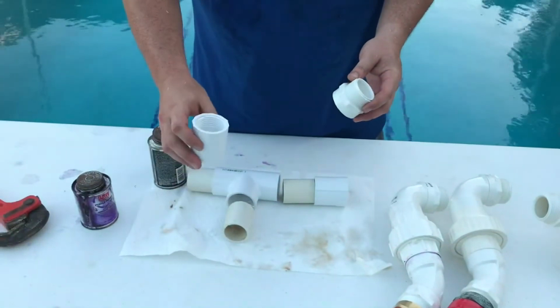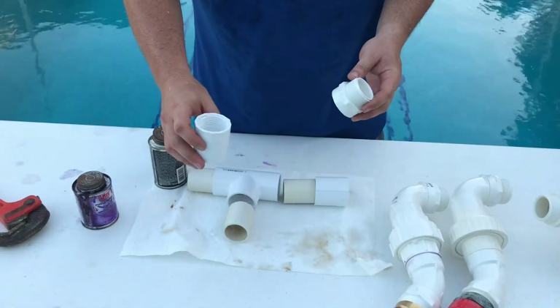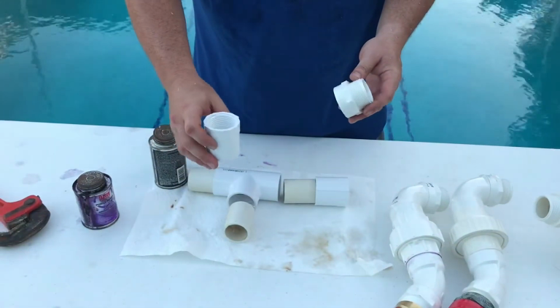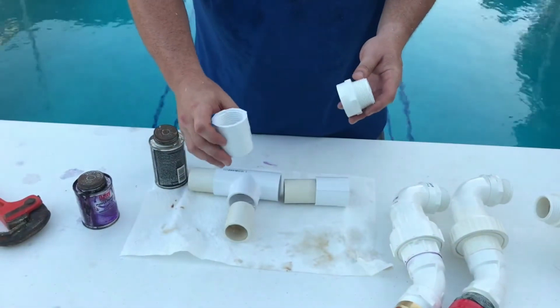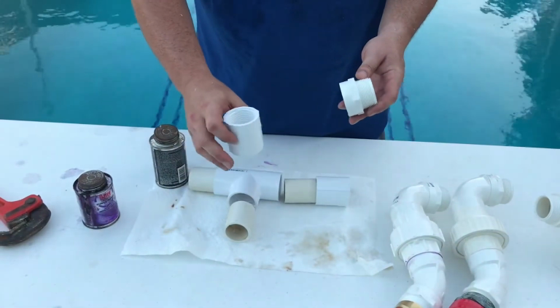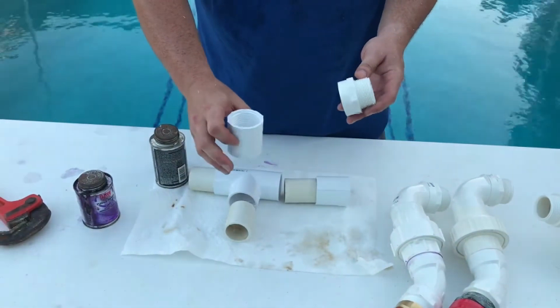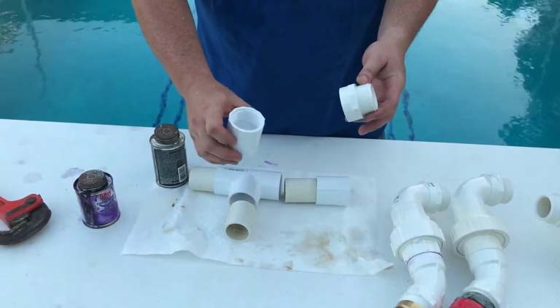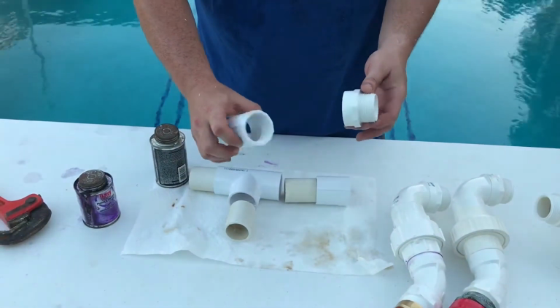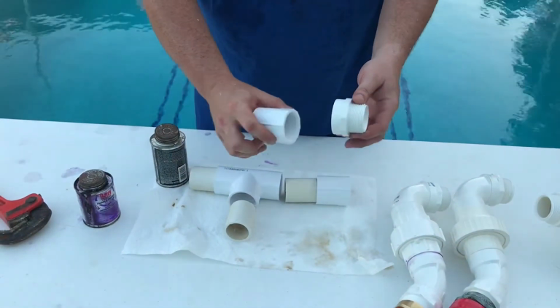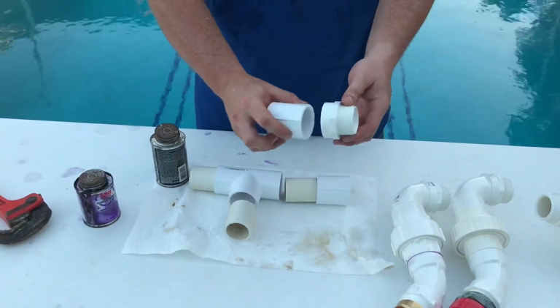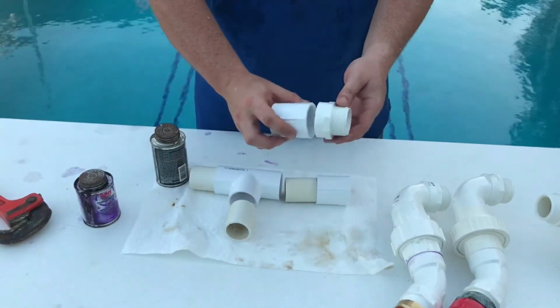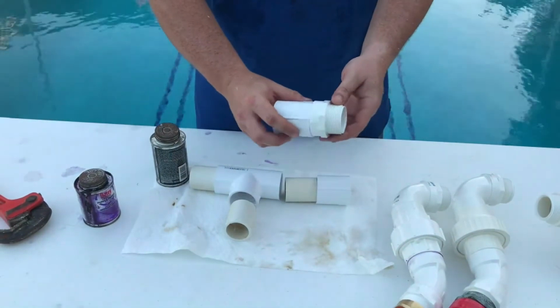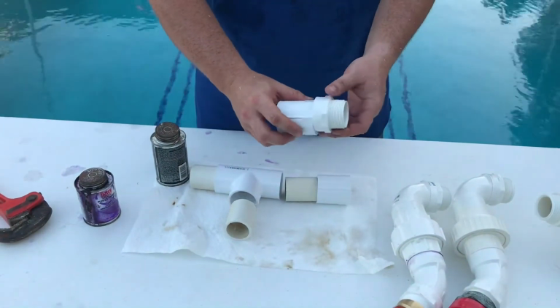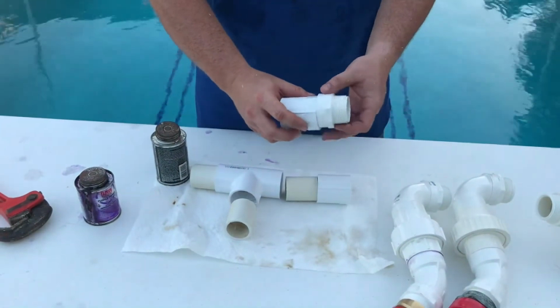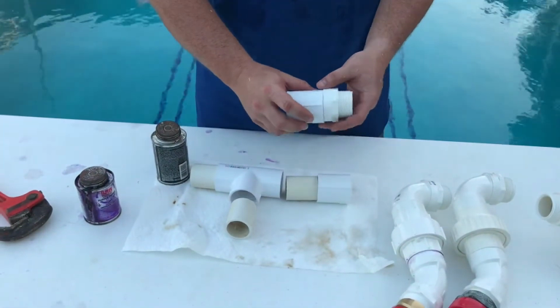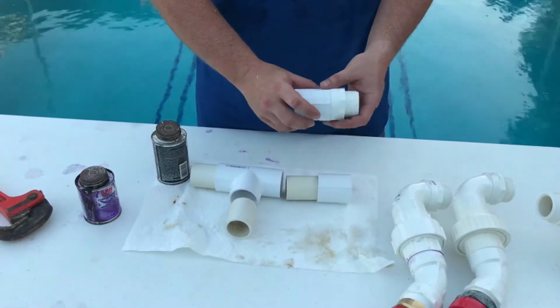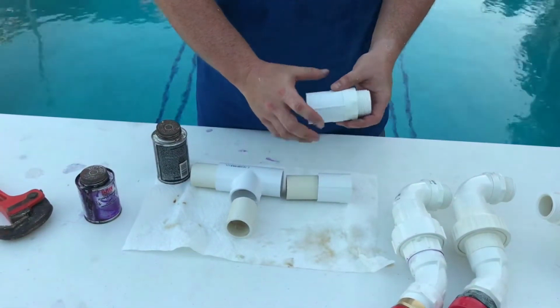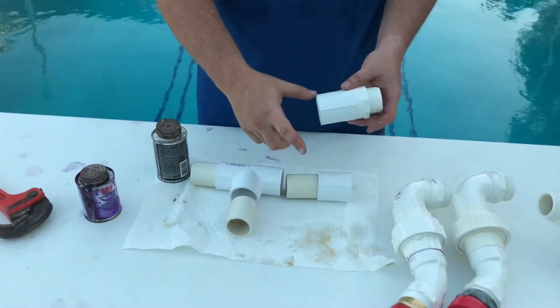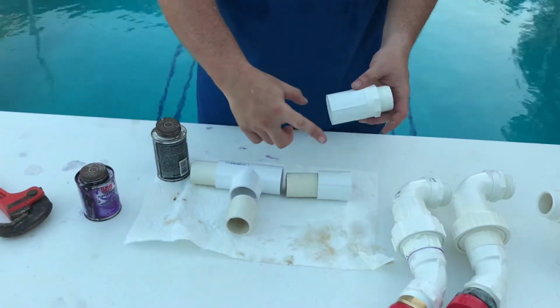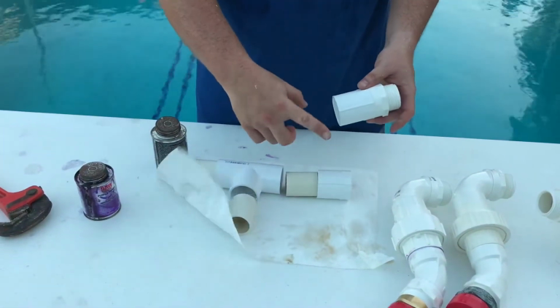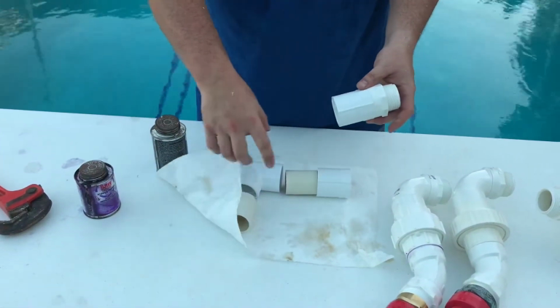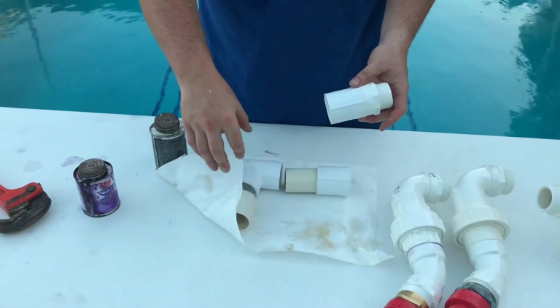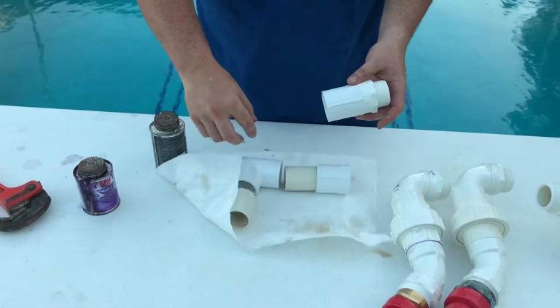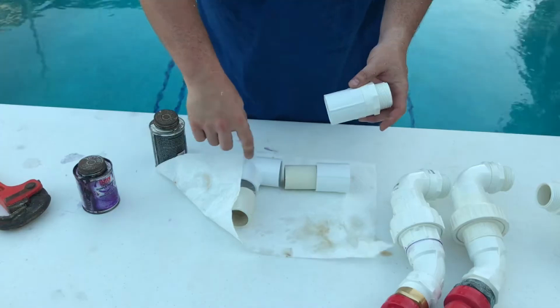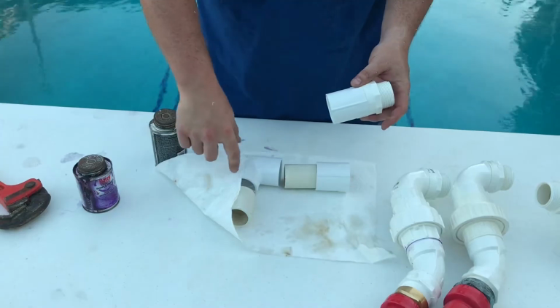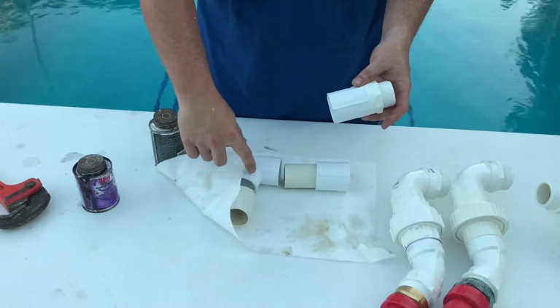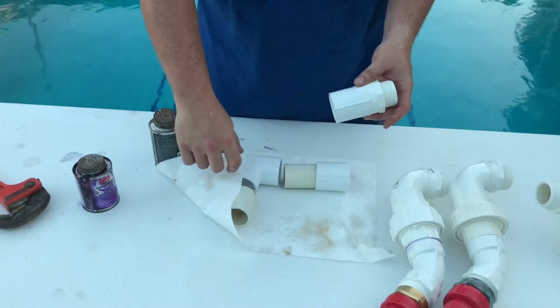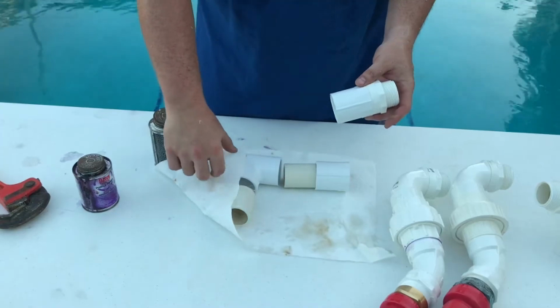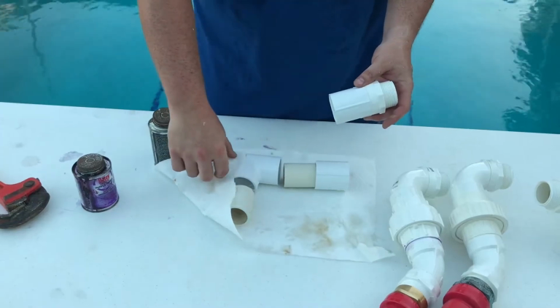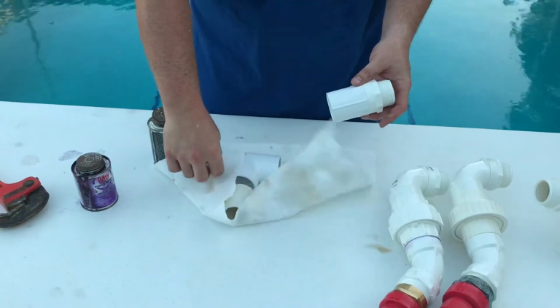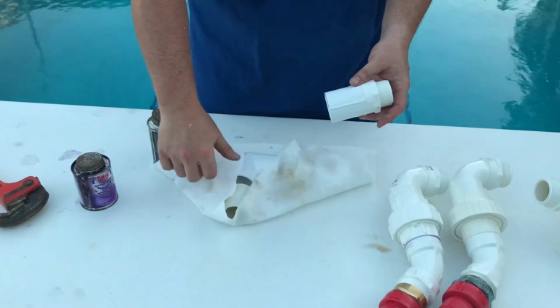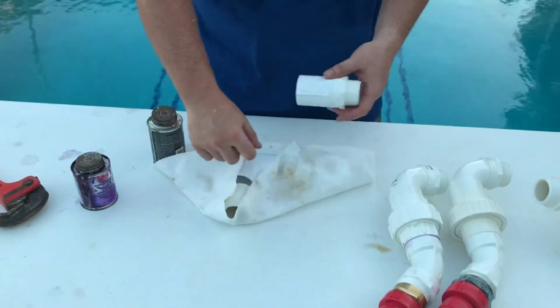Here's the coupler we're going to use to join two of these together on one port of the wall.